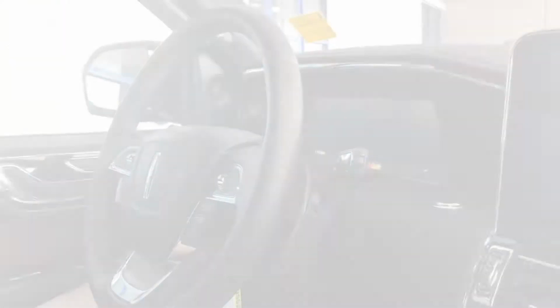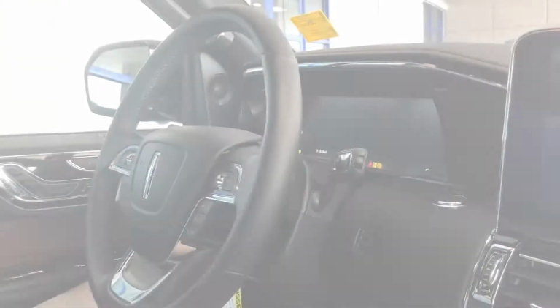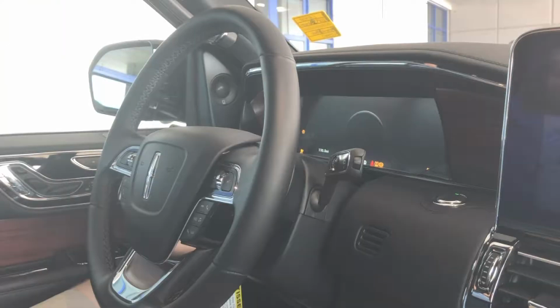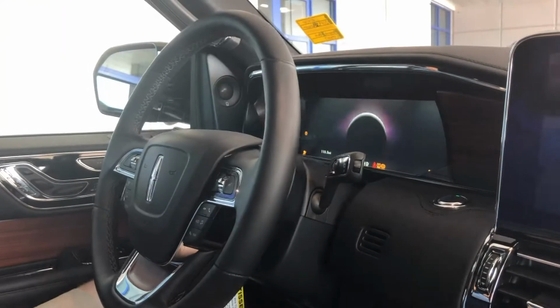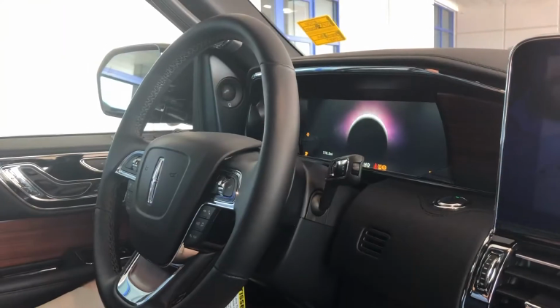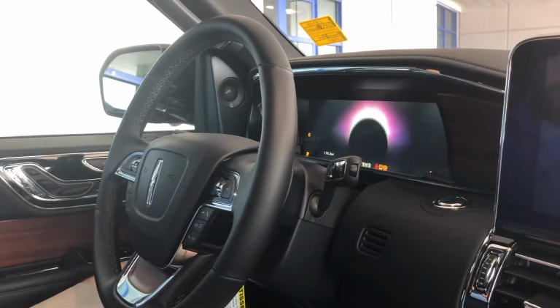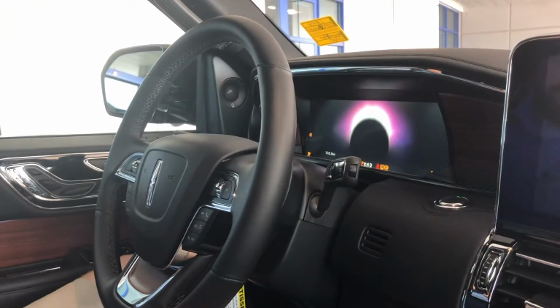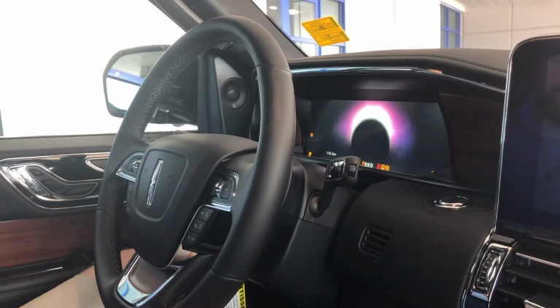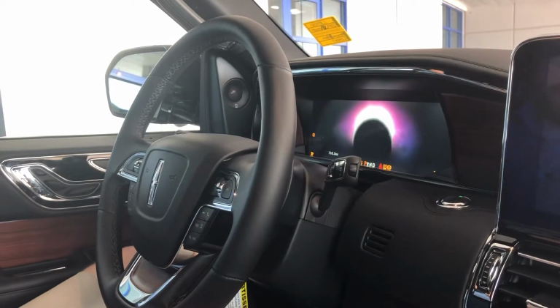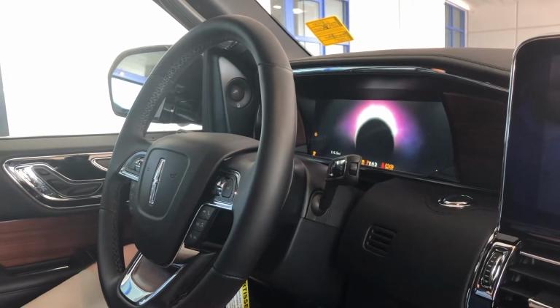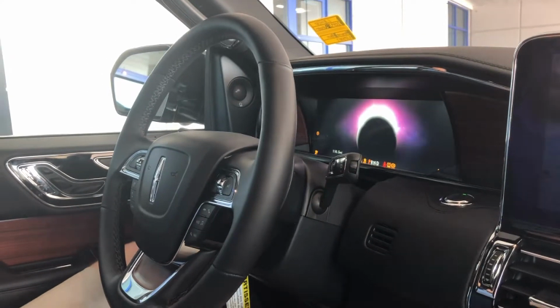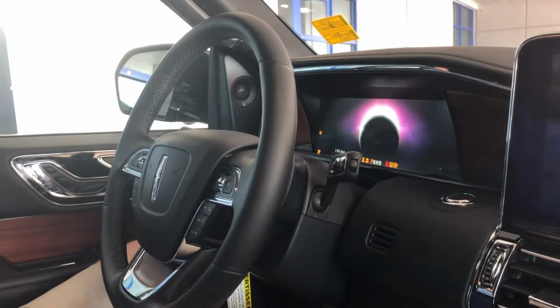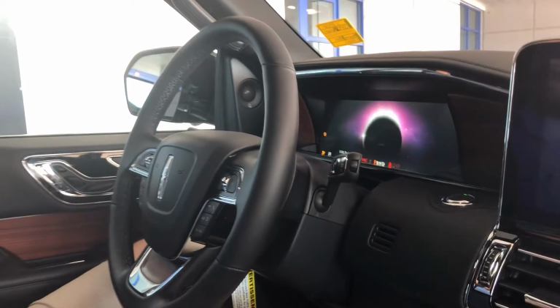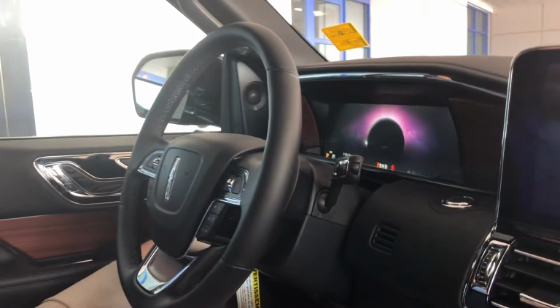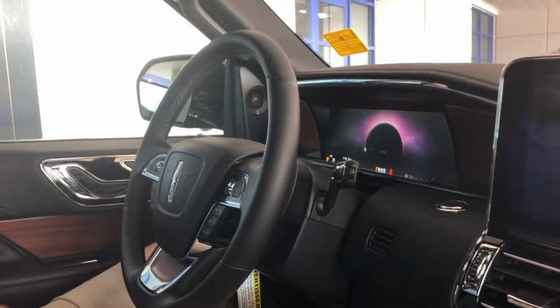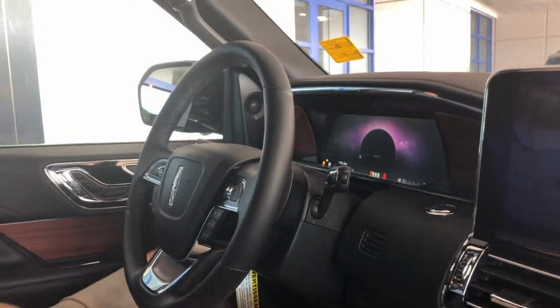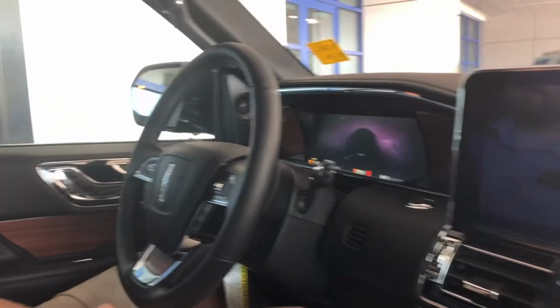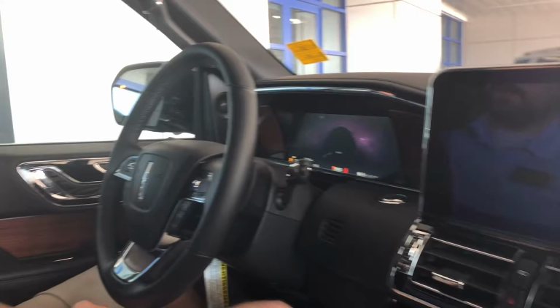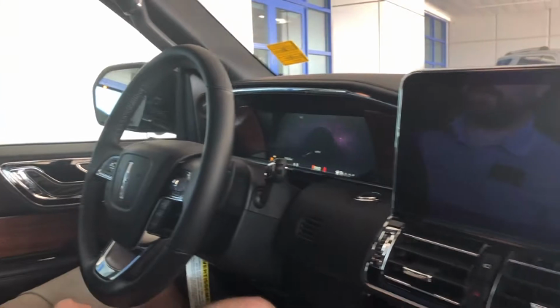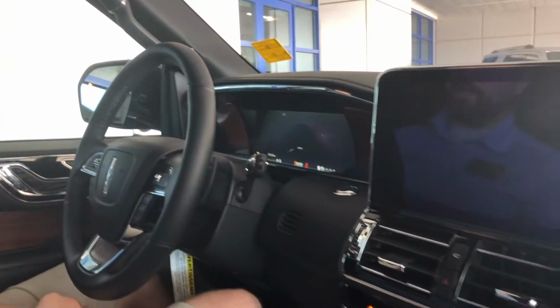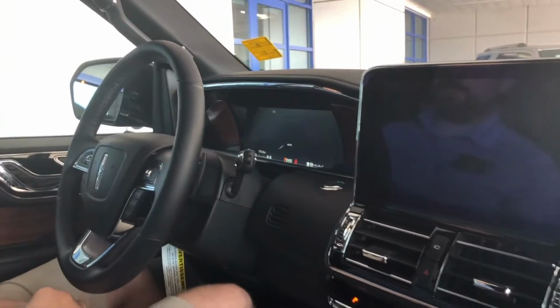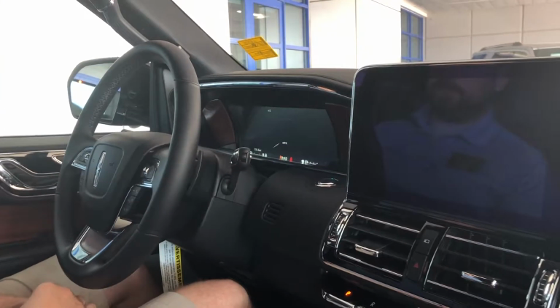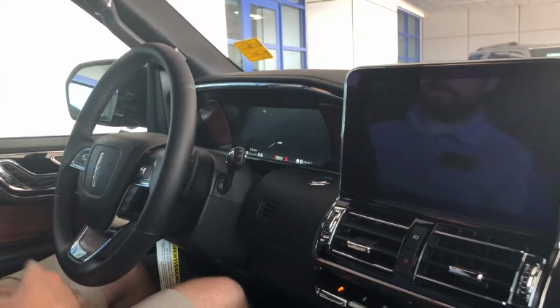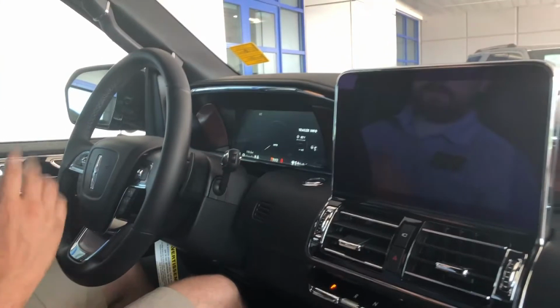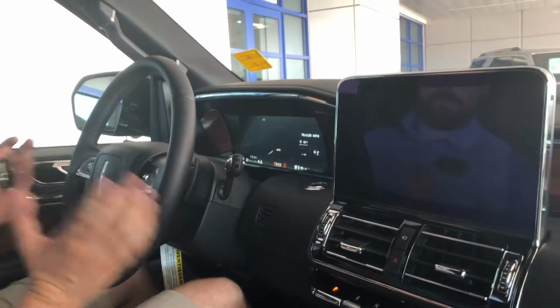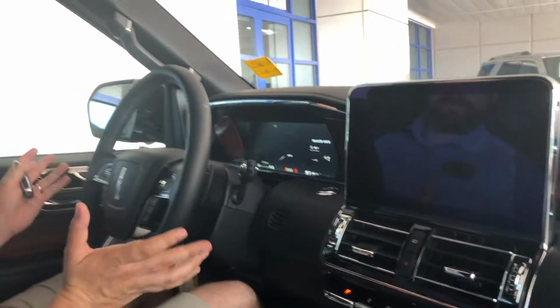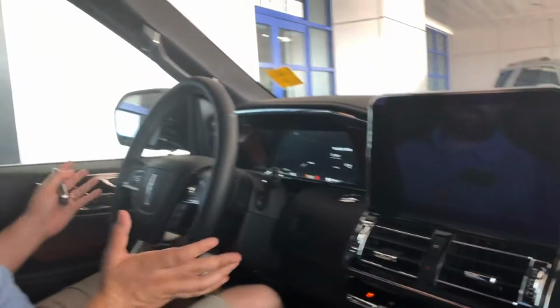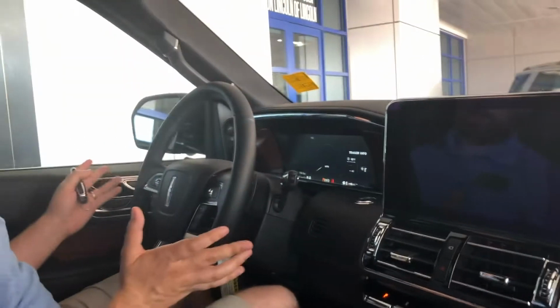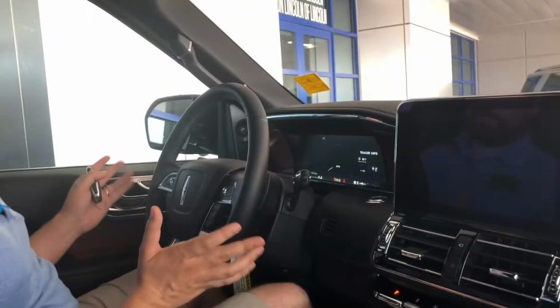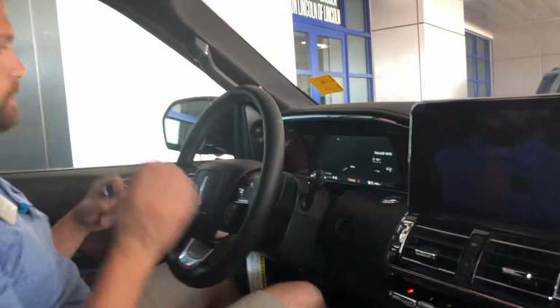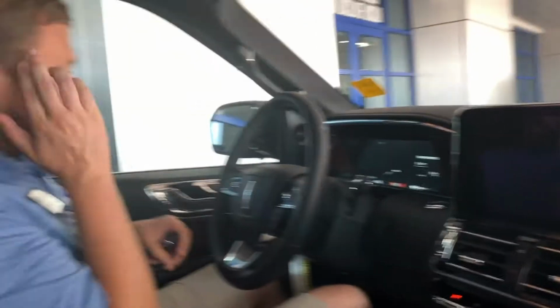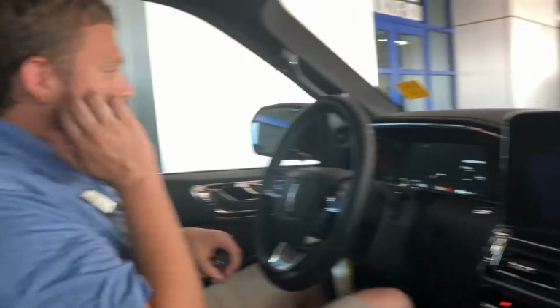You'll have the world pop up in front of you, which is pretty cool. It's a nice large 12-inch display.